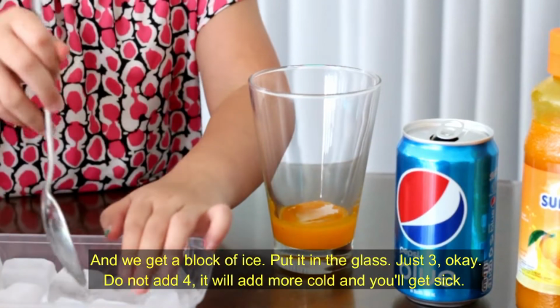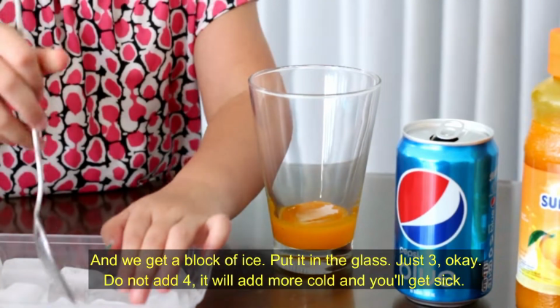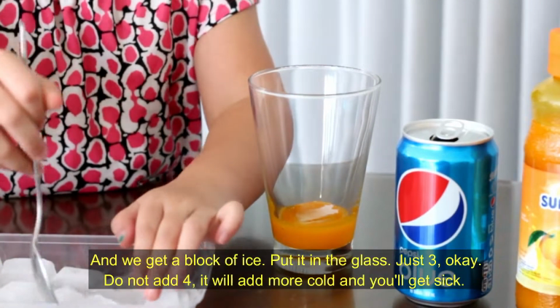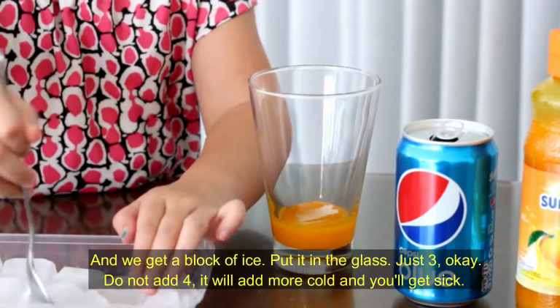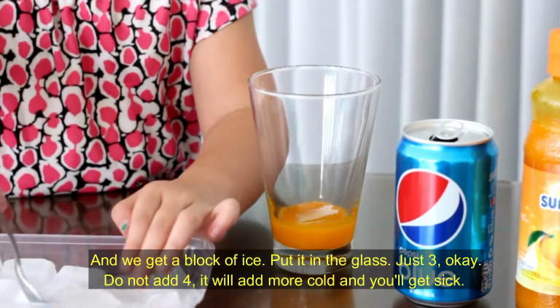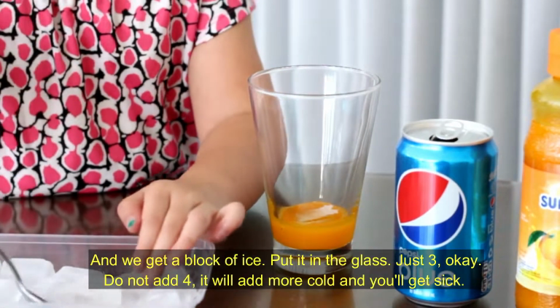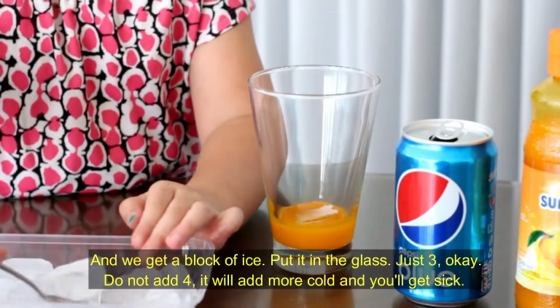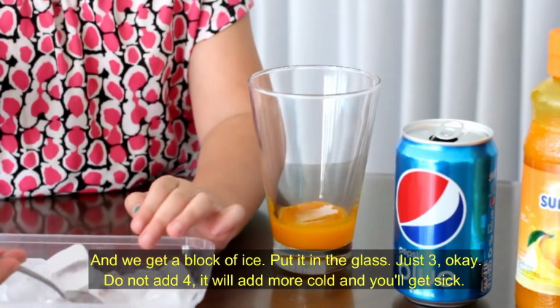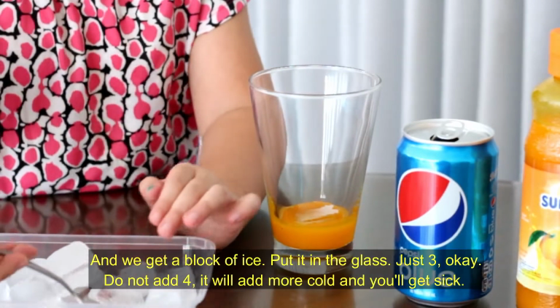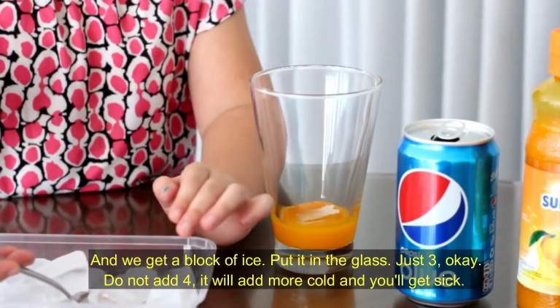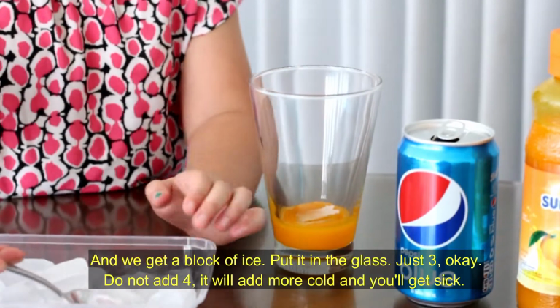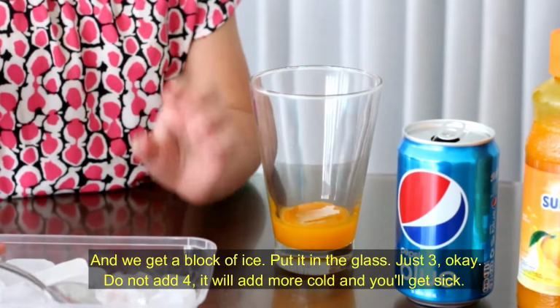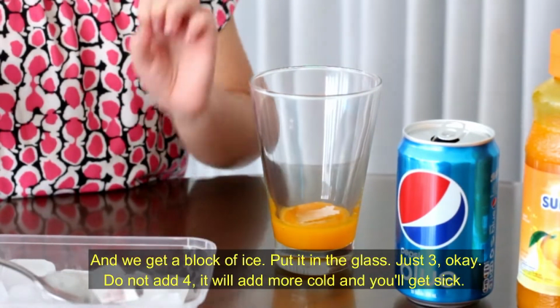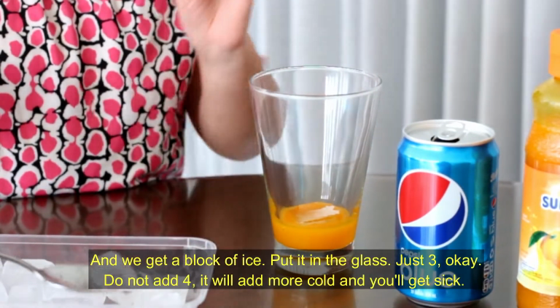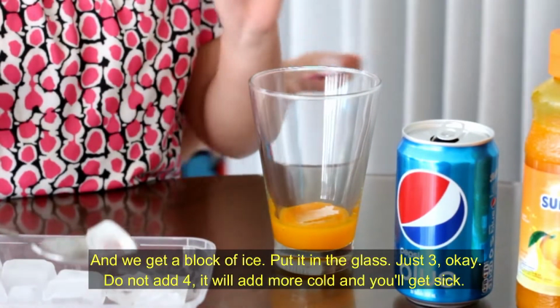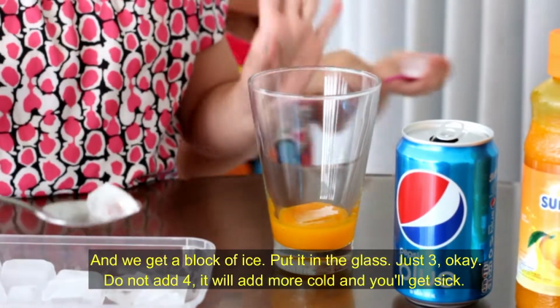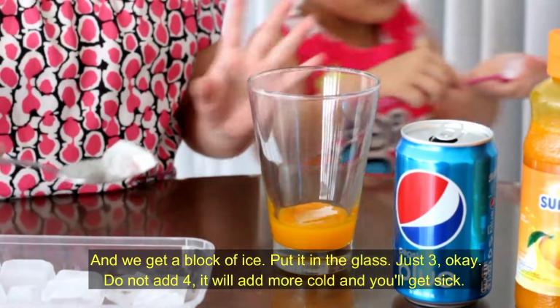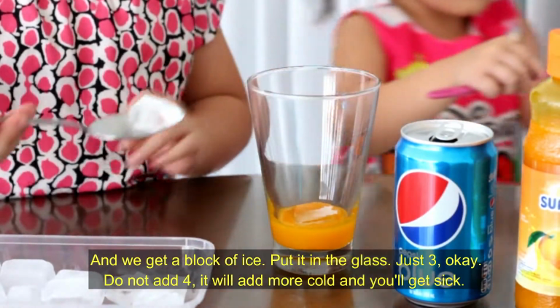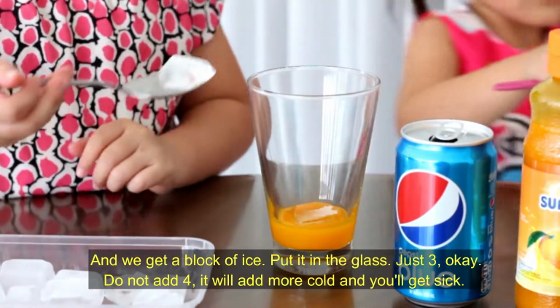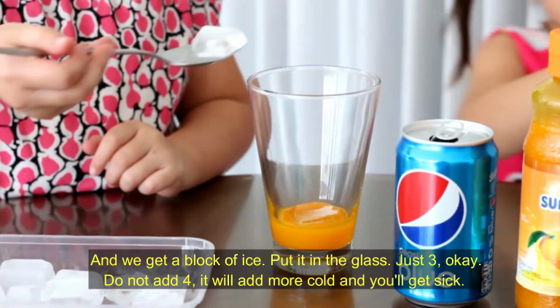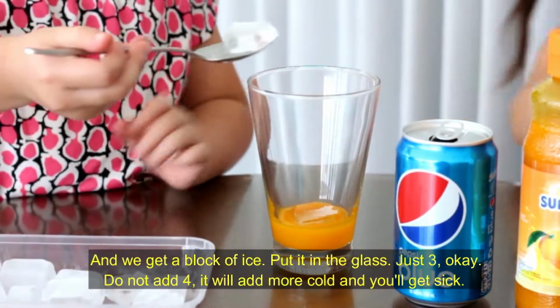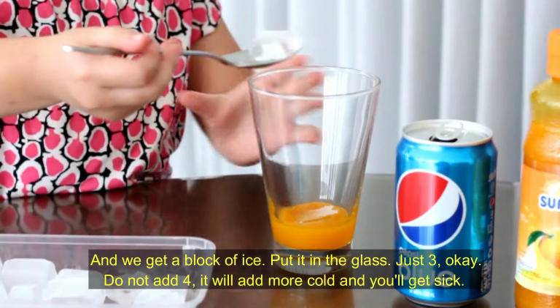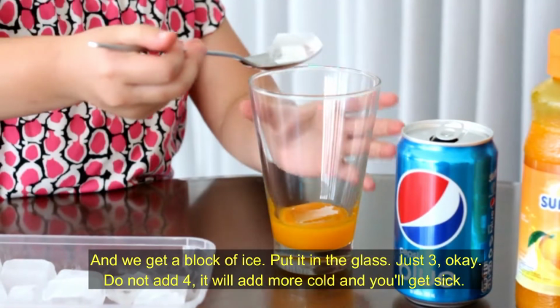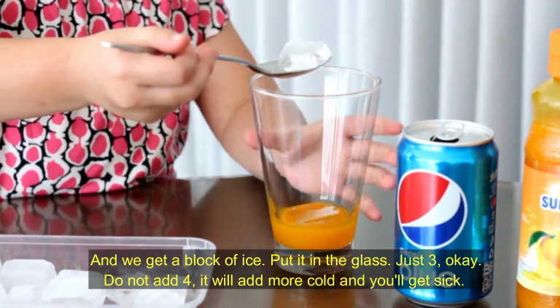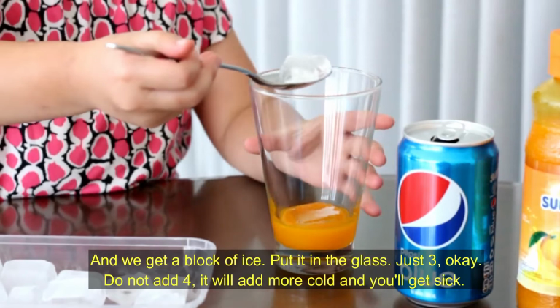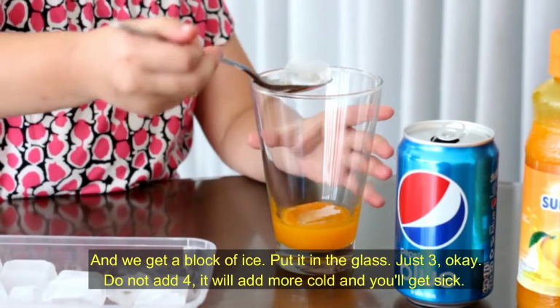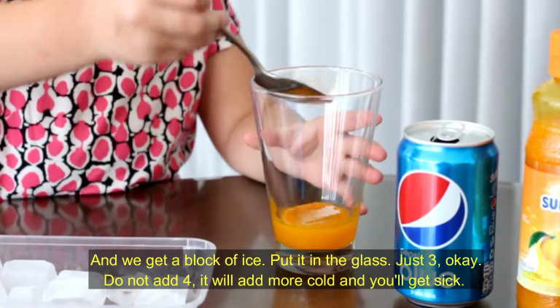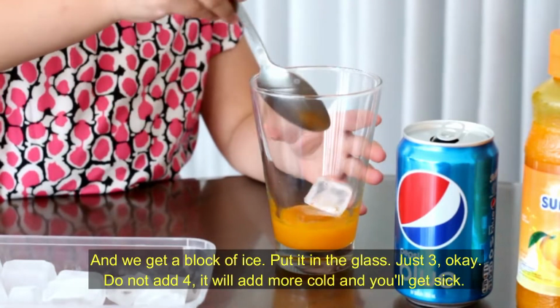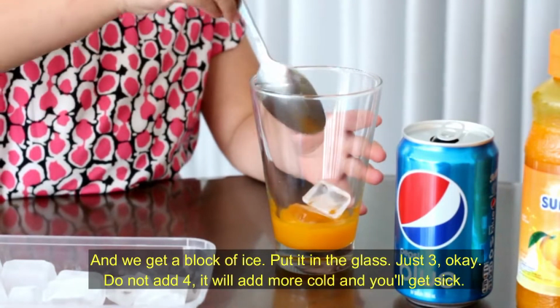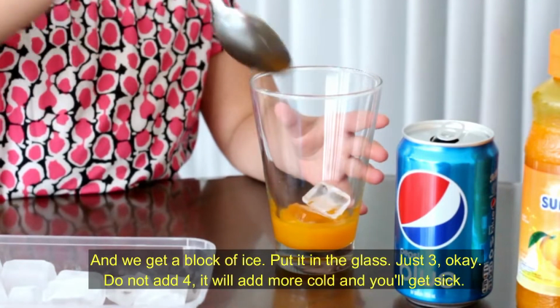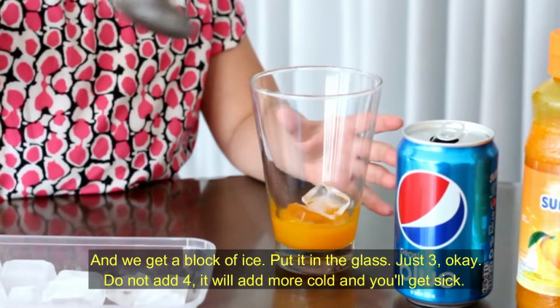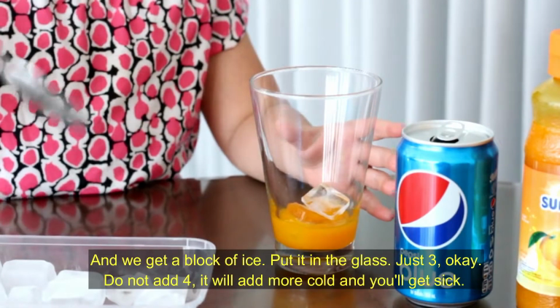Just three, okay? Do not add four. It will add more cold and you get sick.